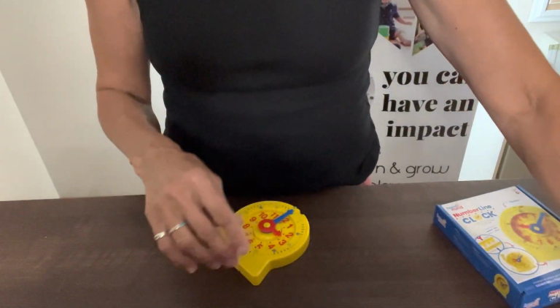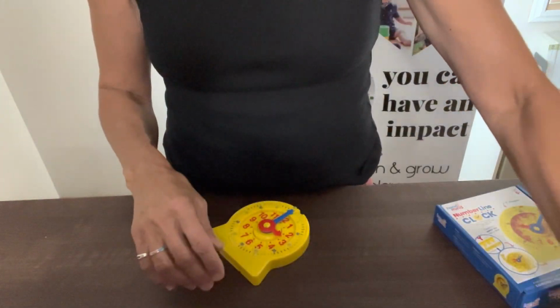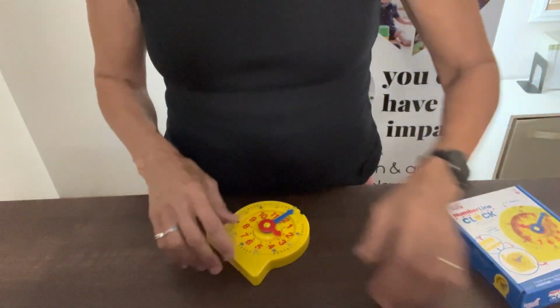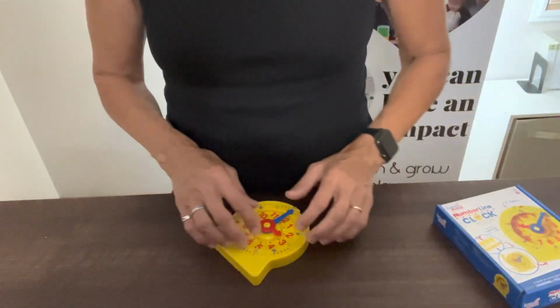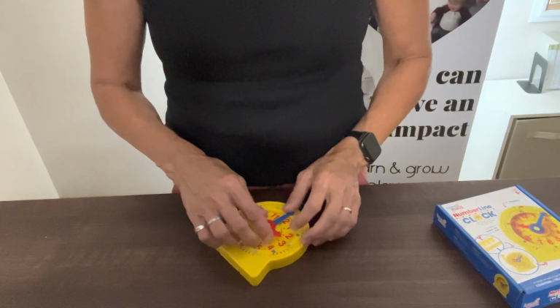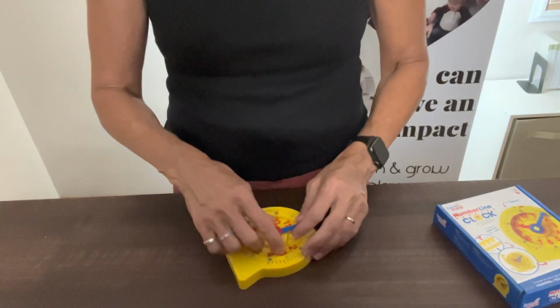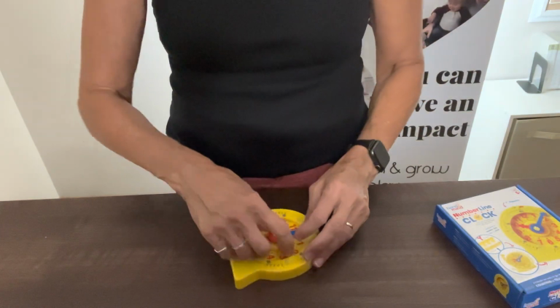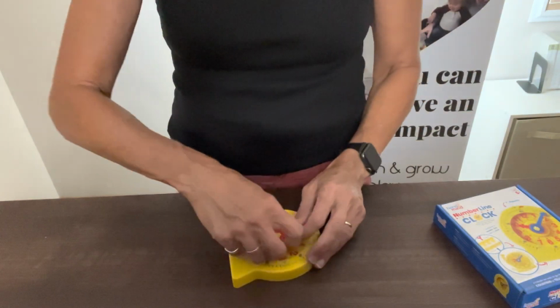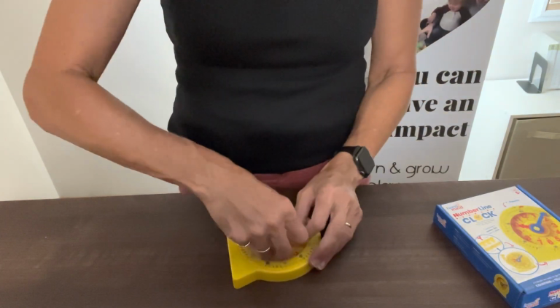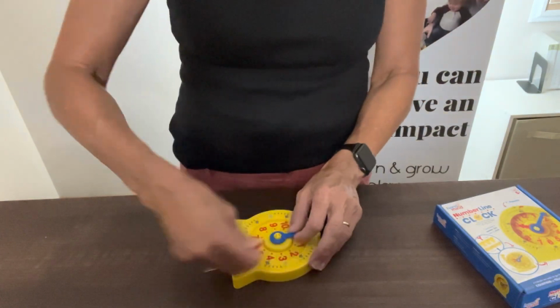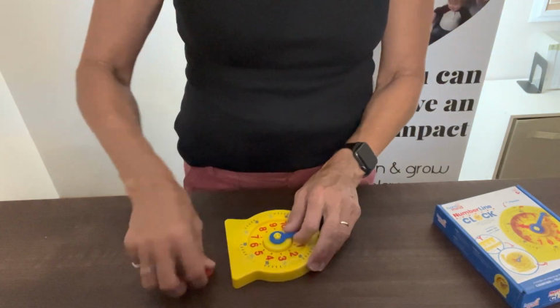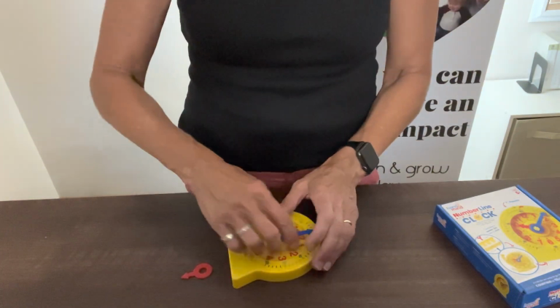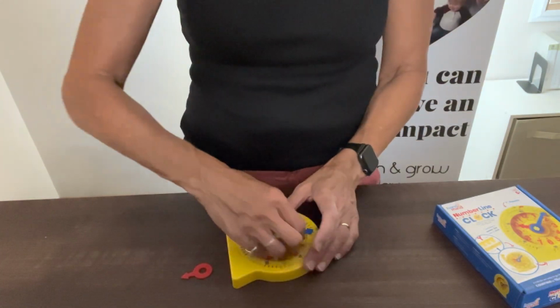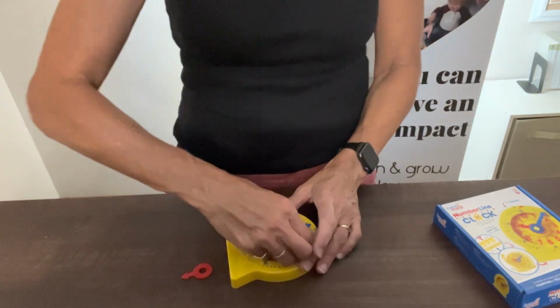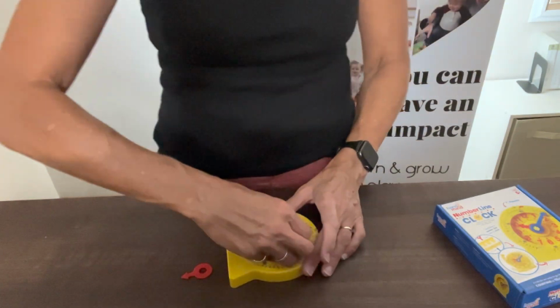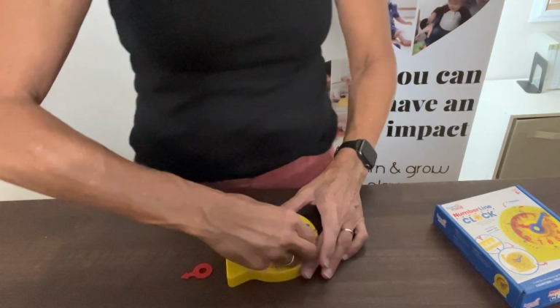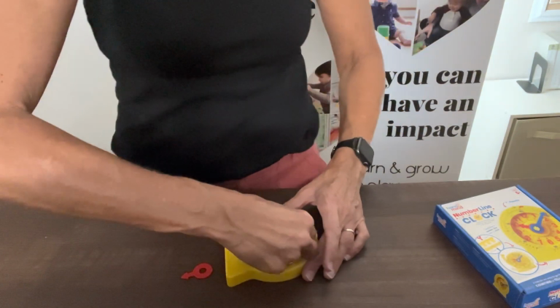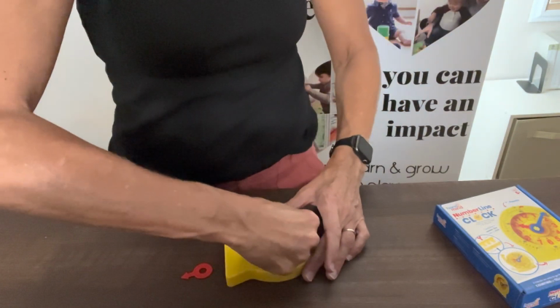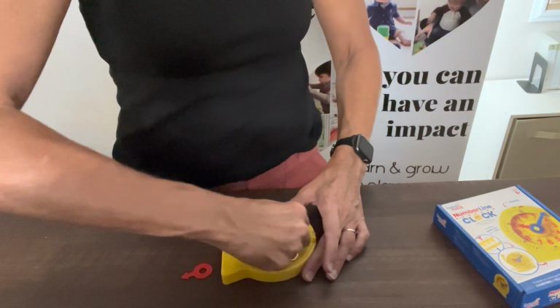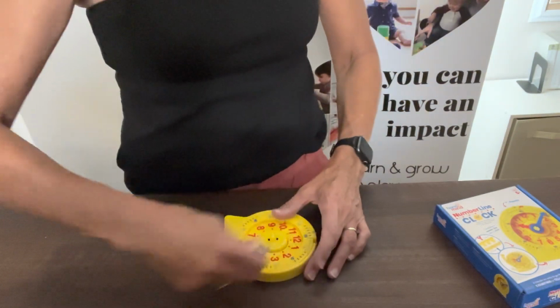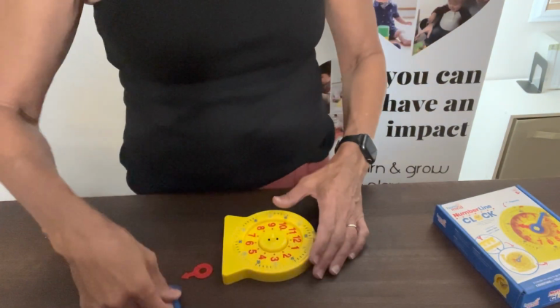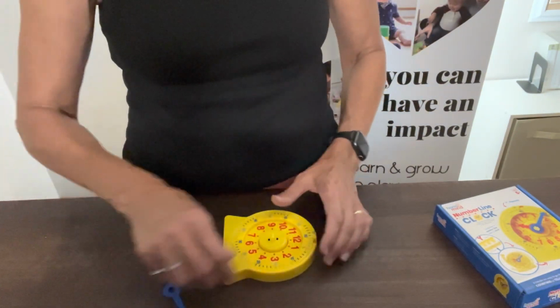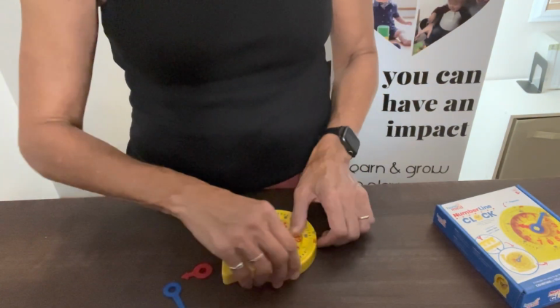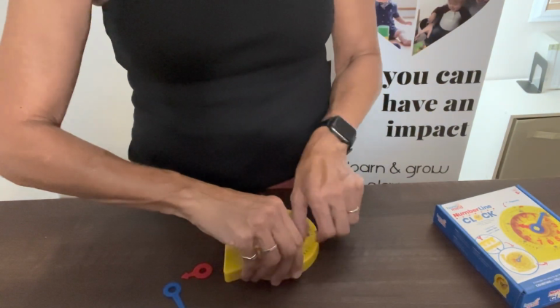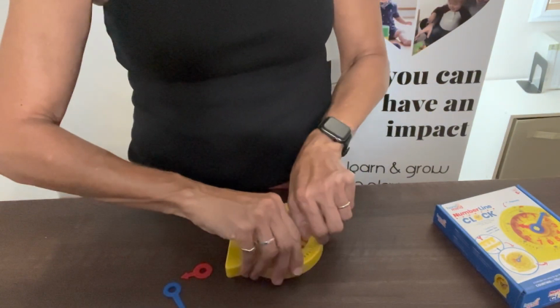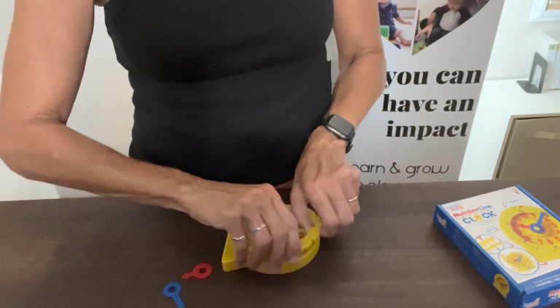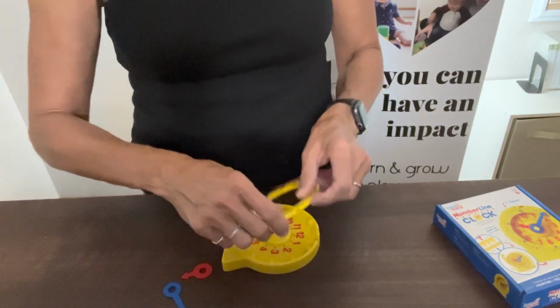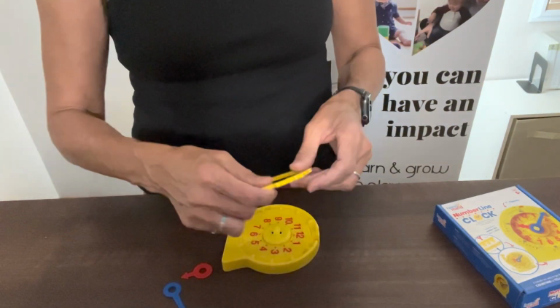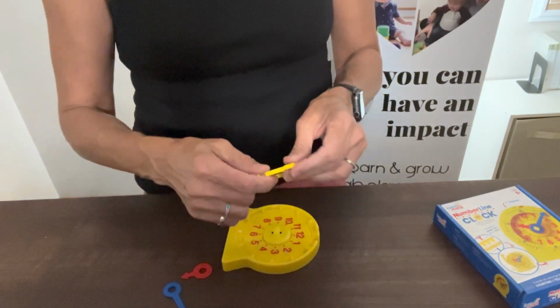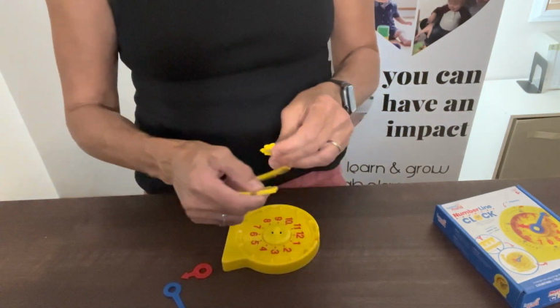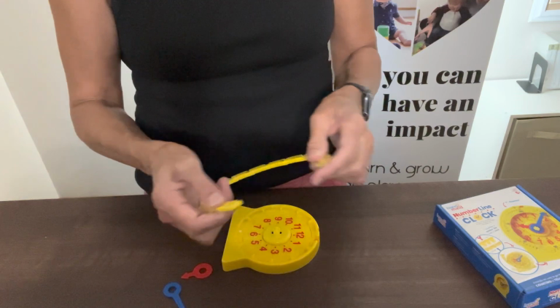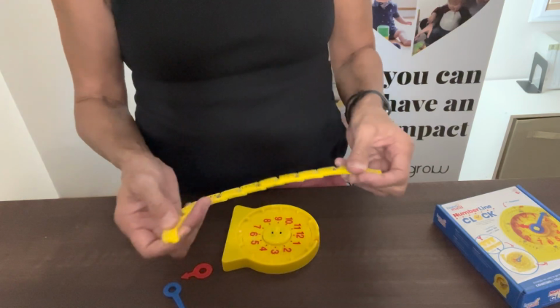Kids need to learn the concept that a clock is just really a number line that is folded into a circle.